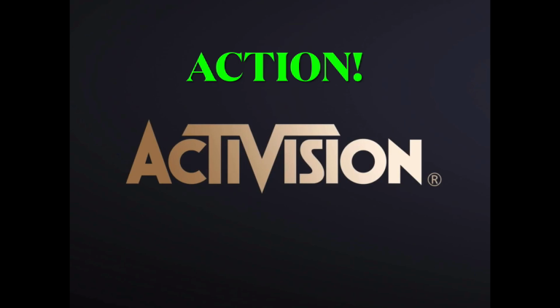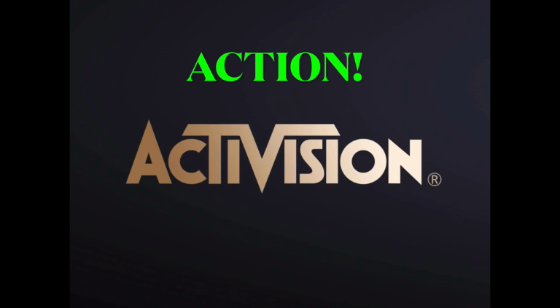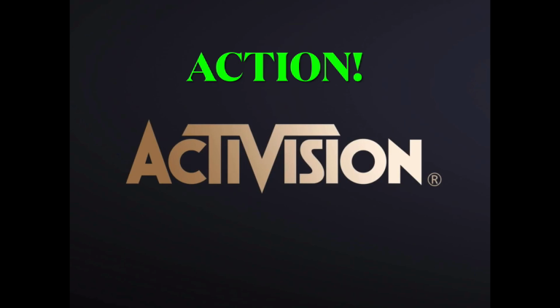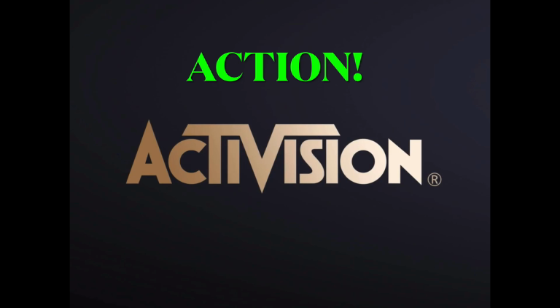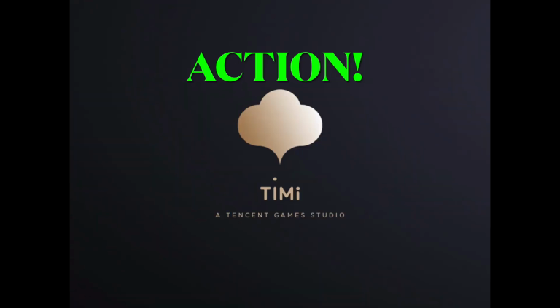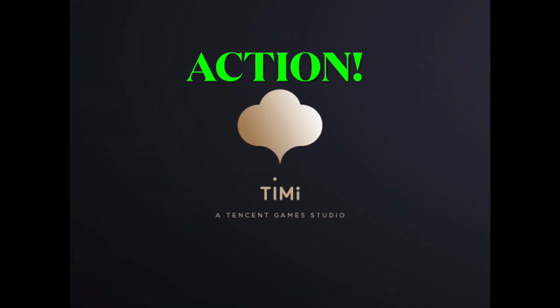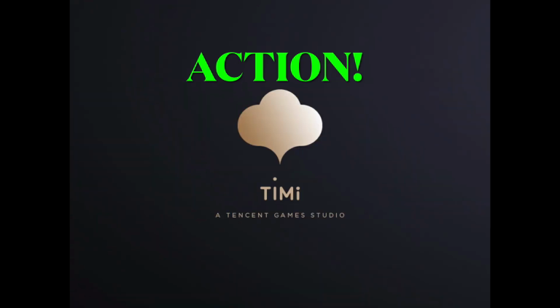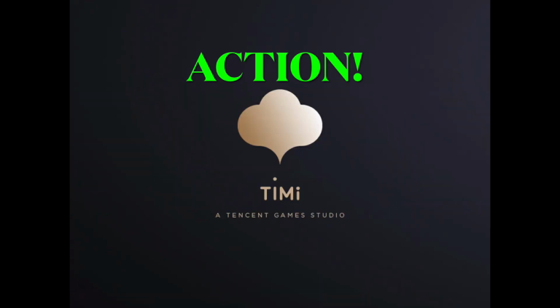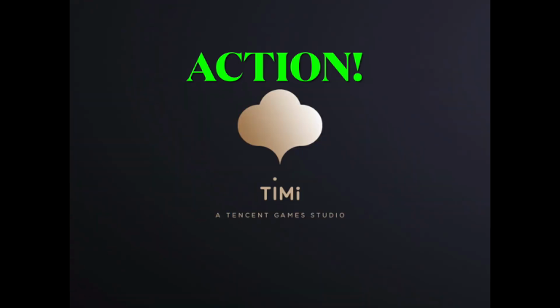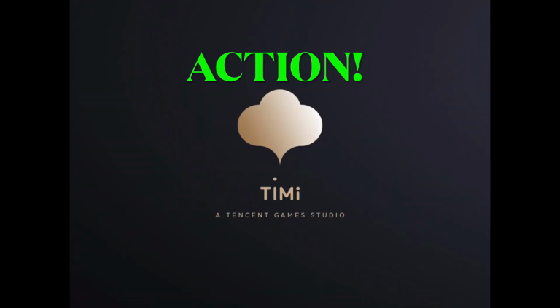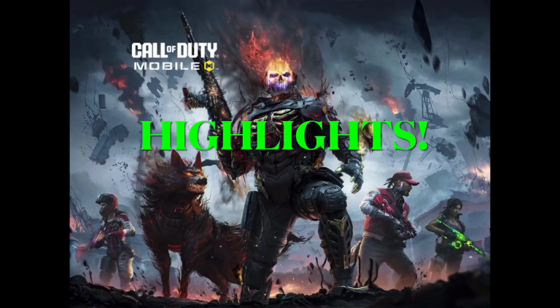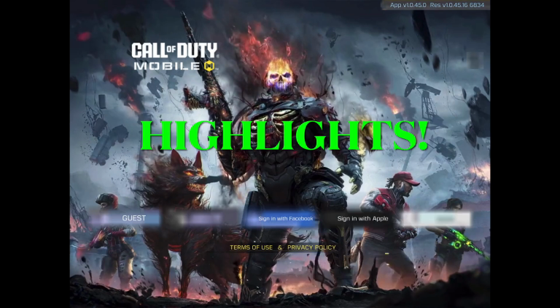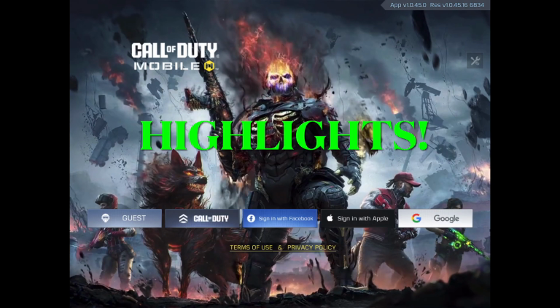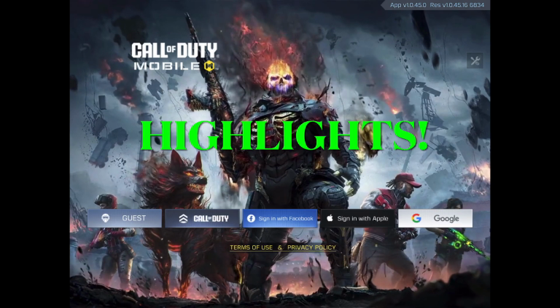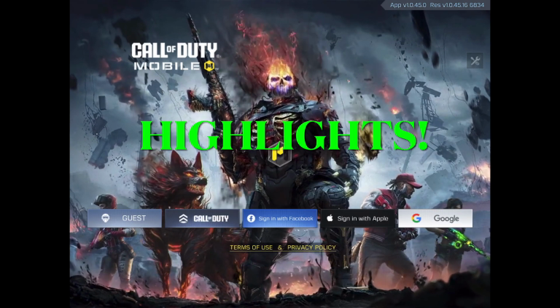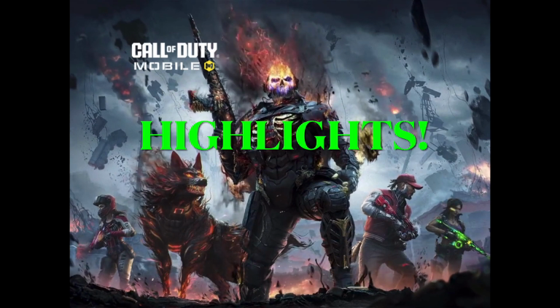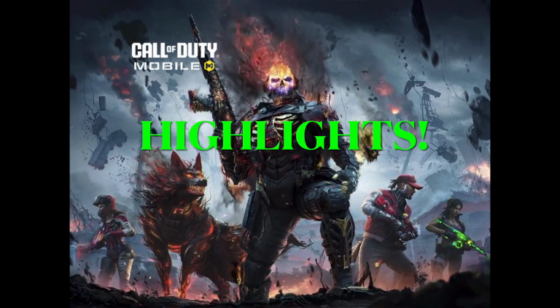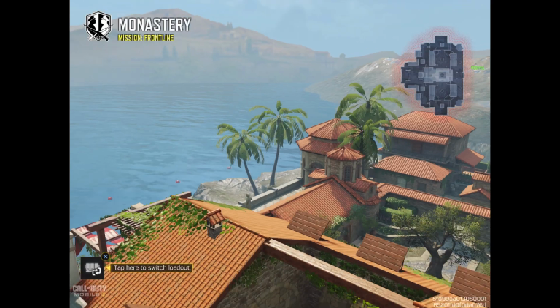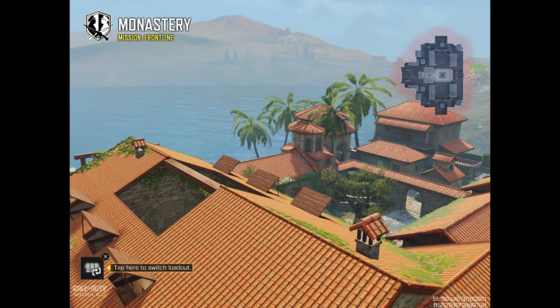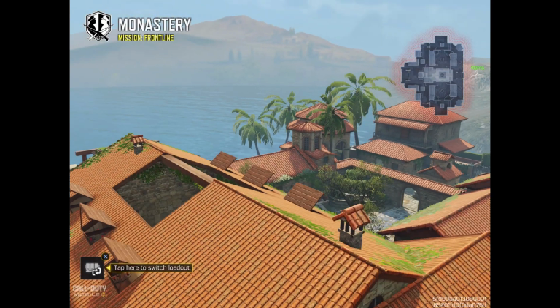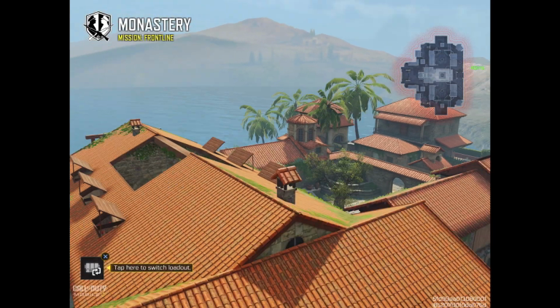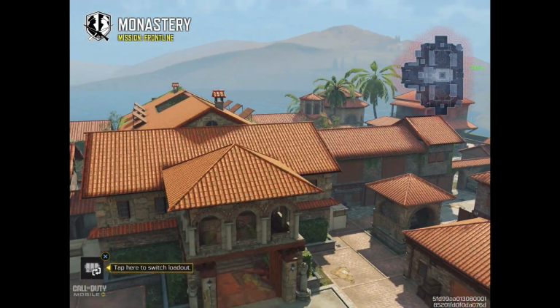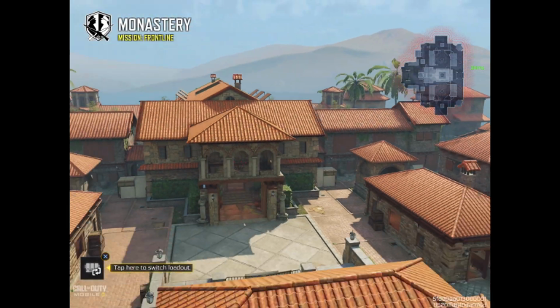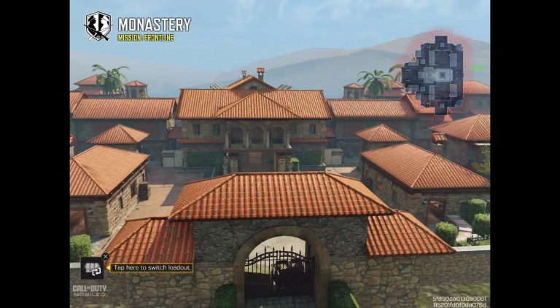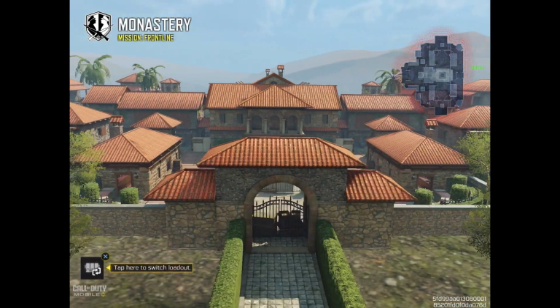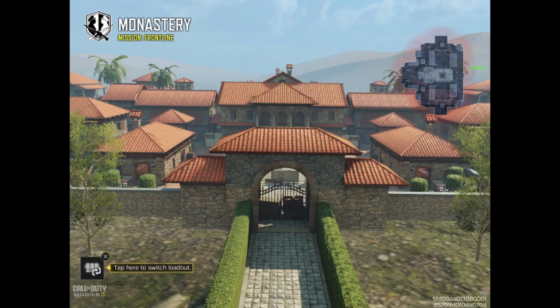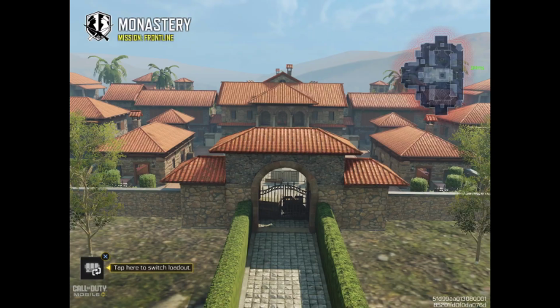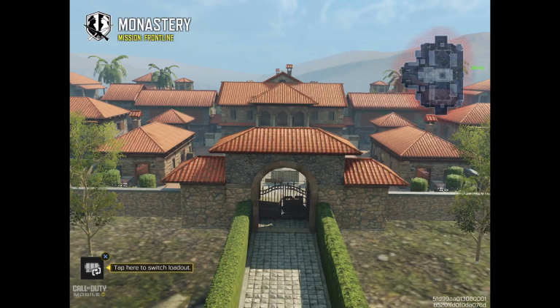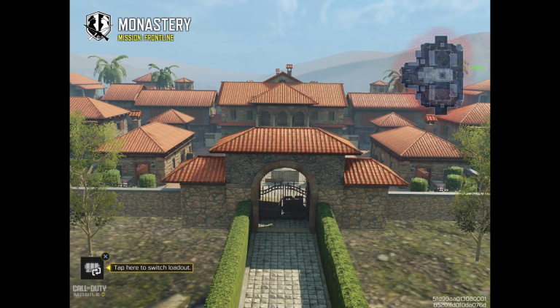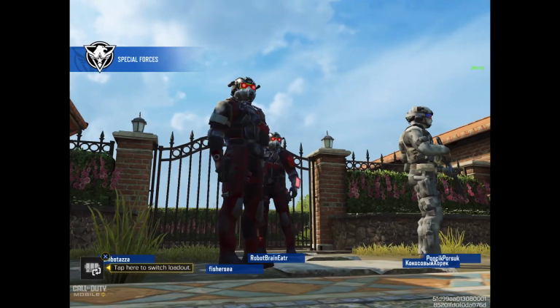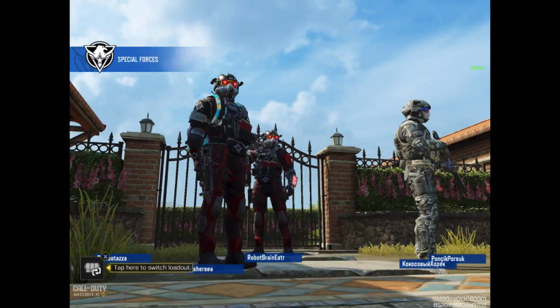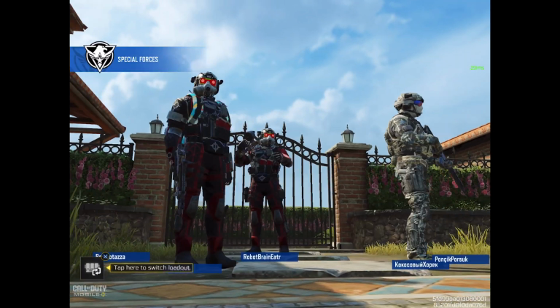Welcome to the most exciting Call of Duty Mobile channel on YouTube. Please like and subscribe. And remember, stay positive.